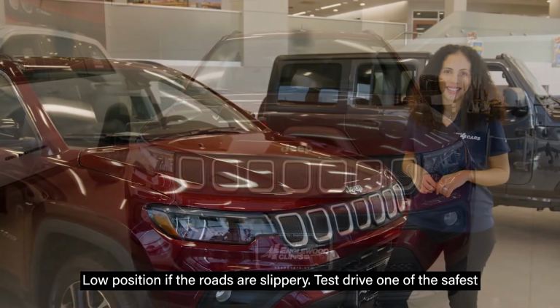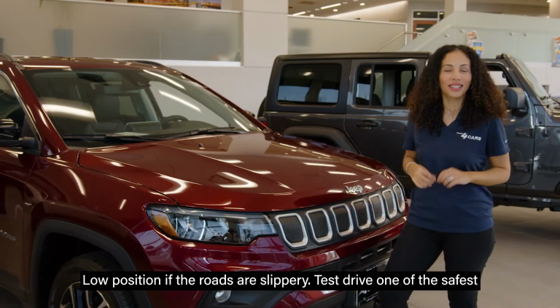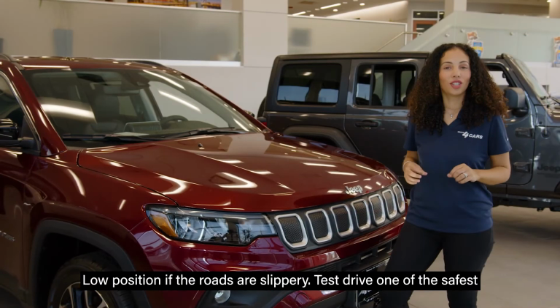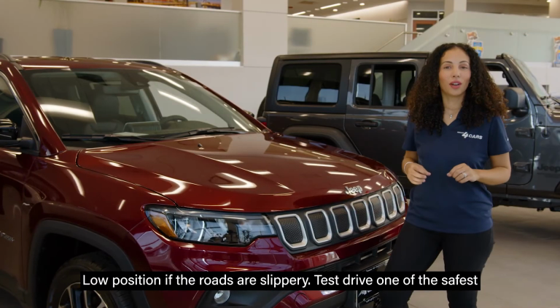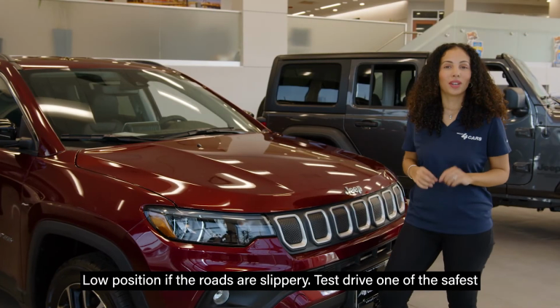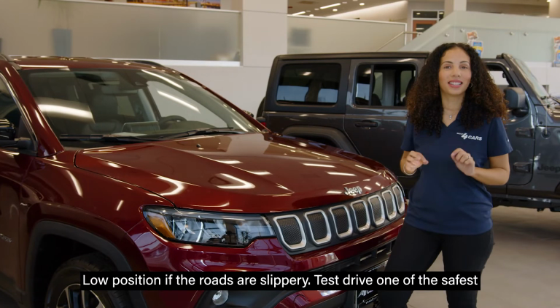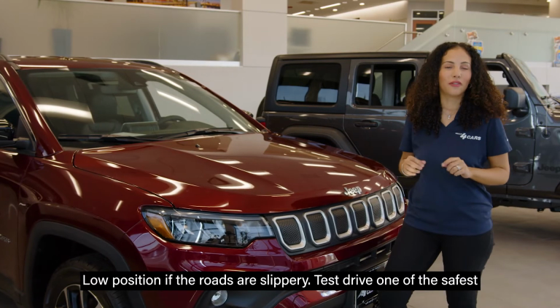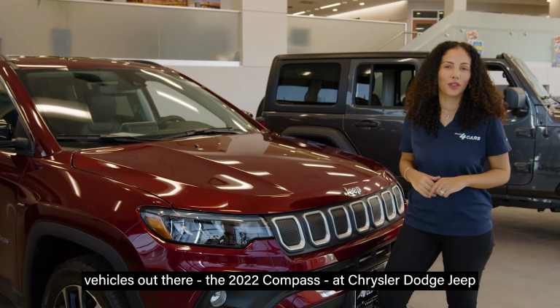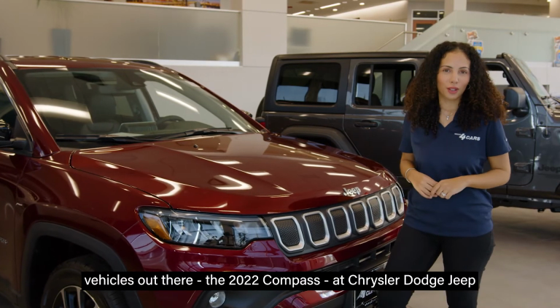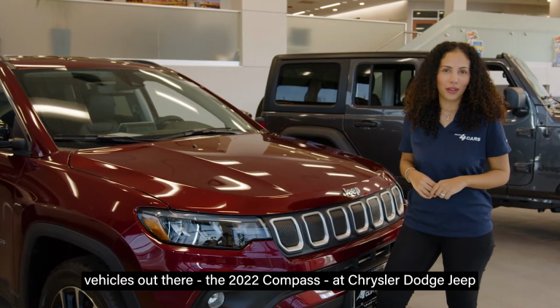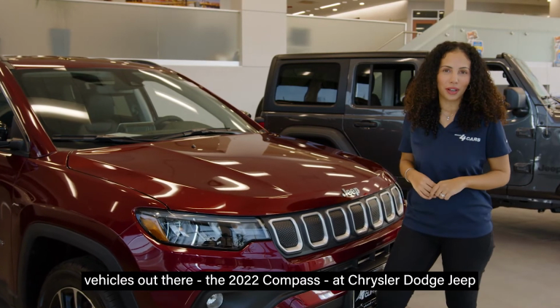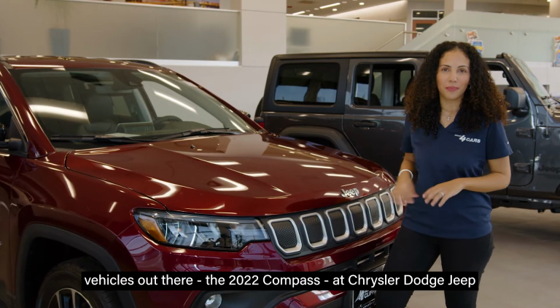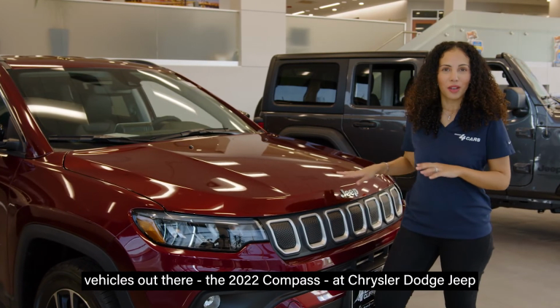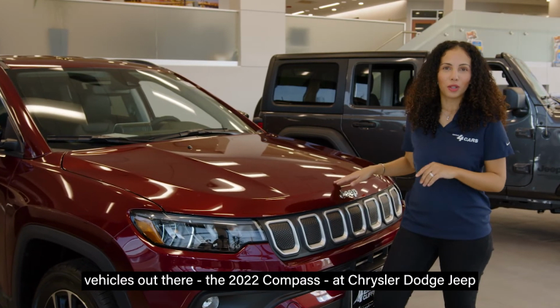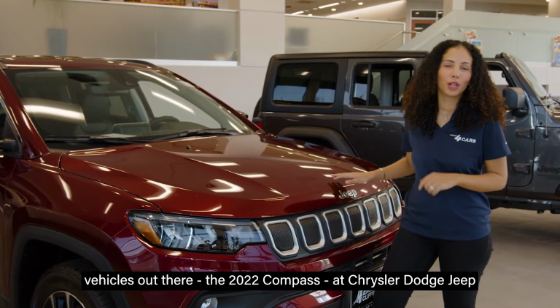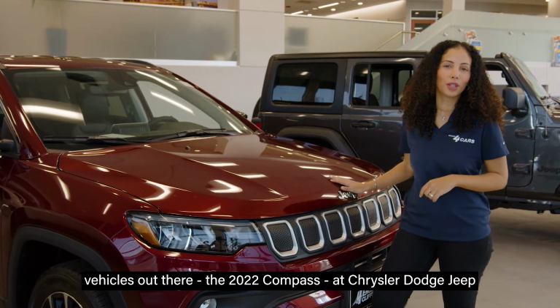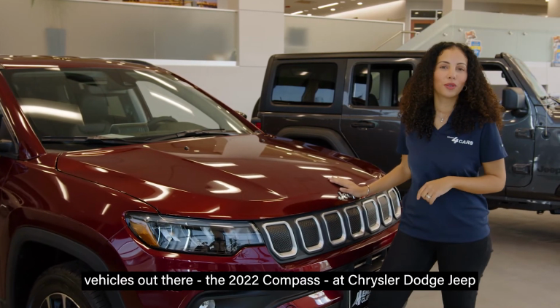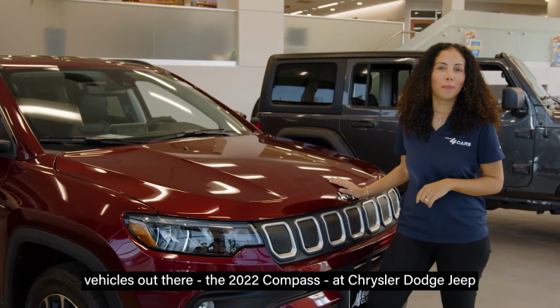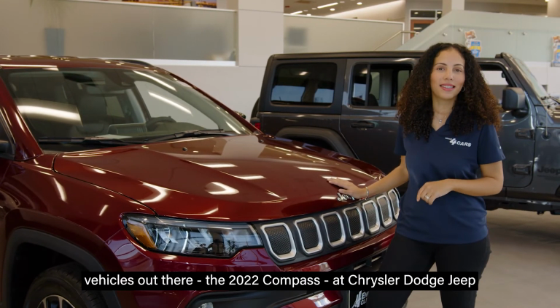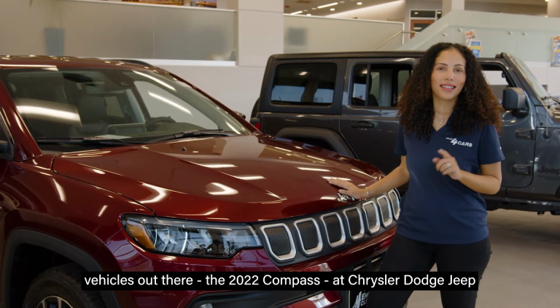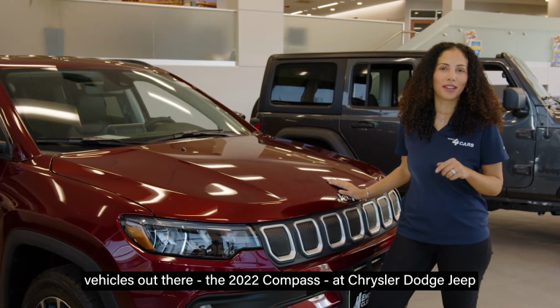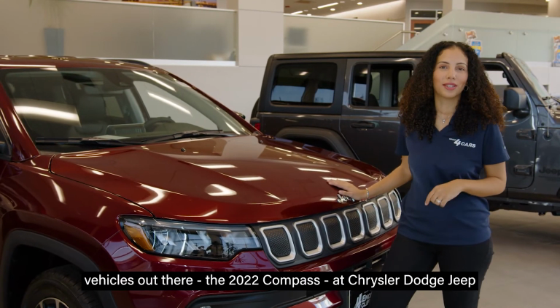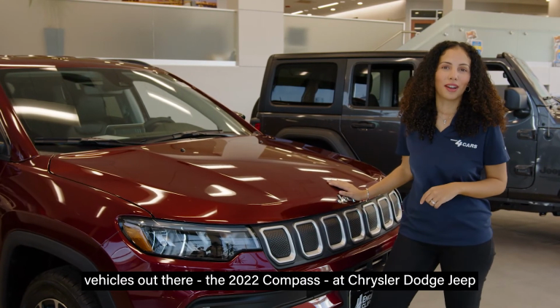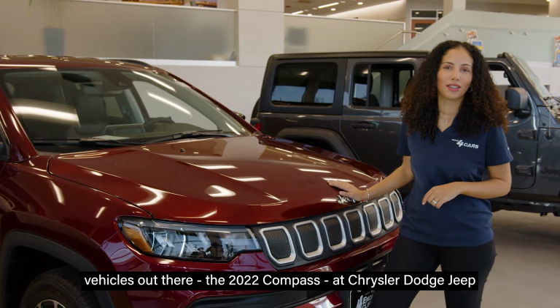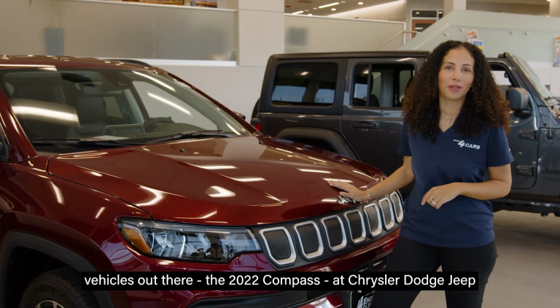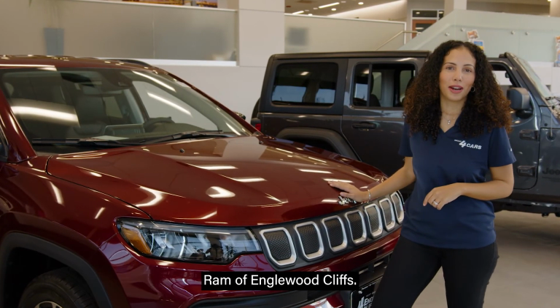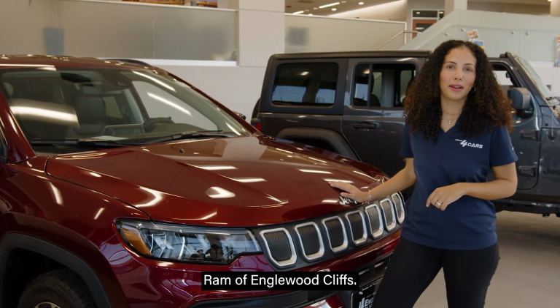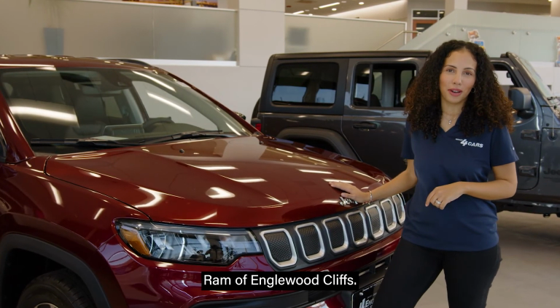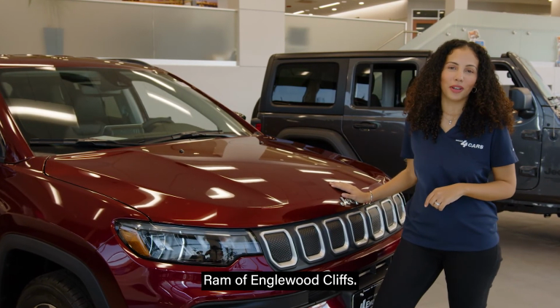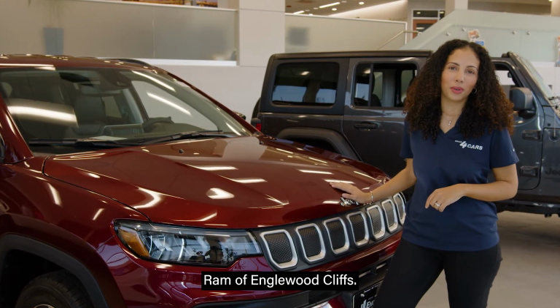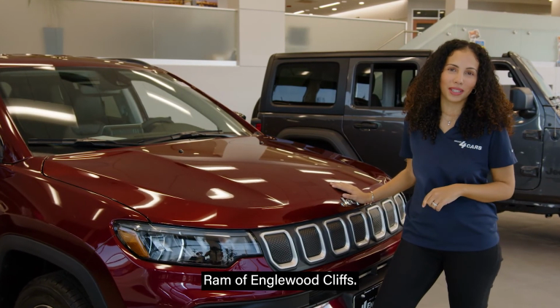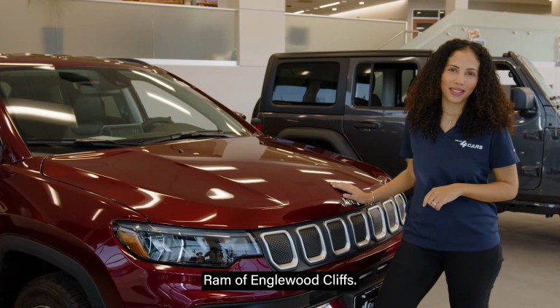Test drive one of the safest vehicles out there, the 2022 Compass at Chrysler Dodge Jeep Ram of Inglewood Cliffs.